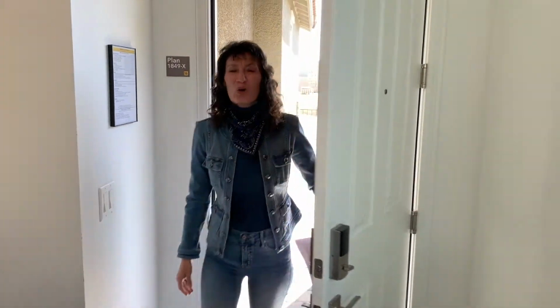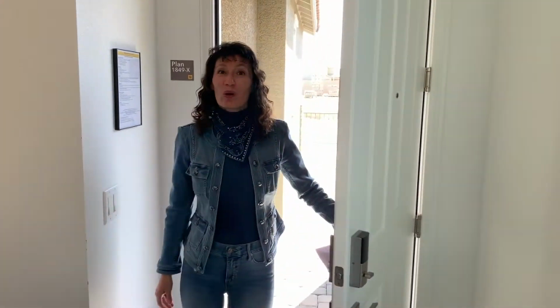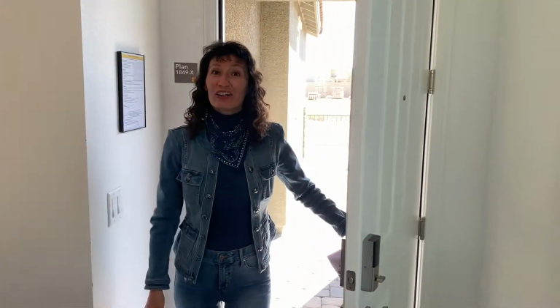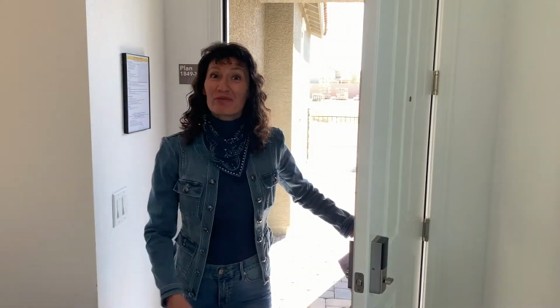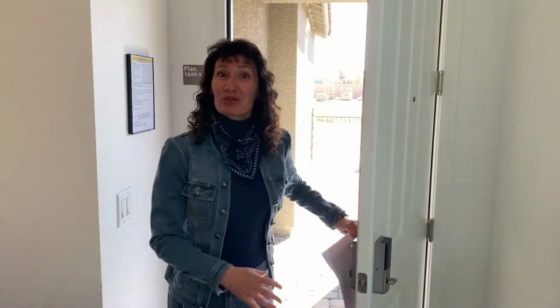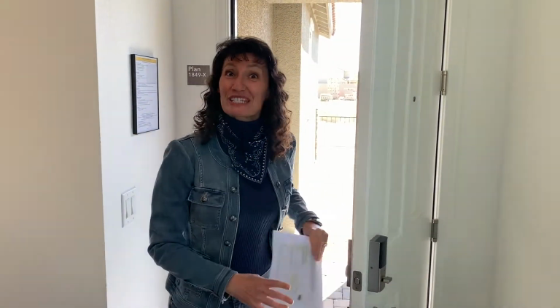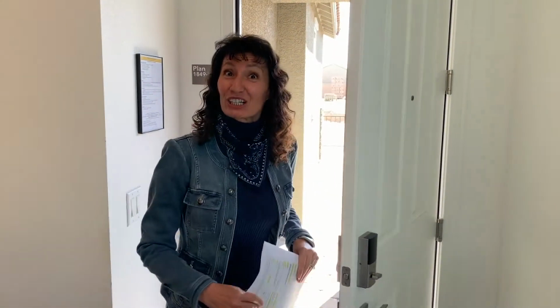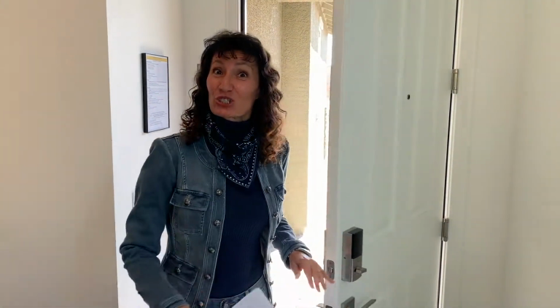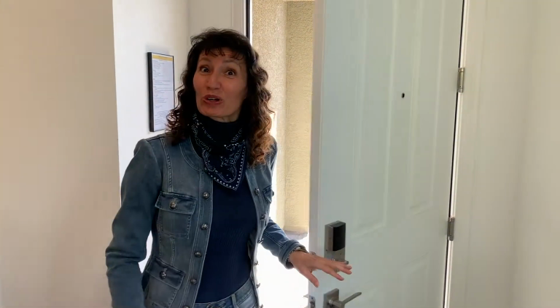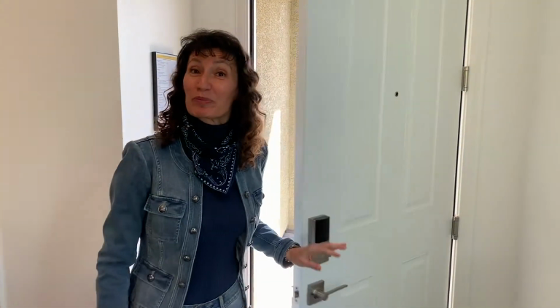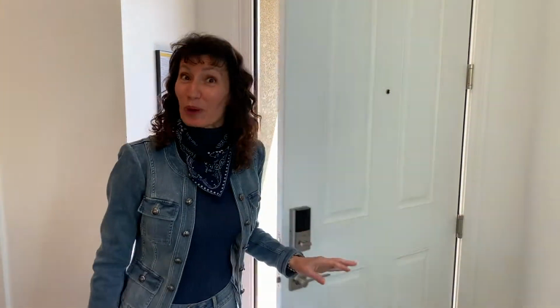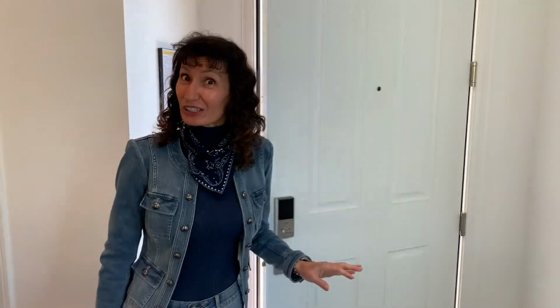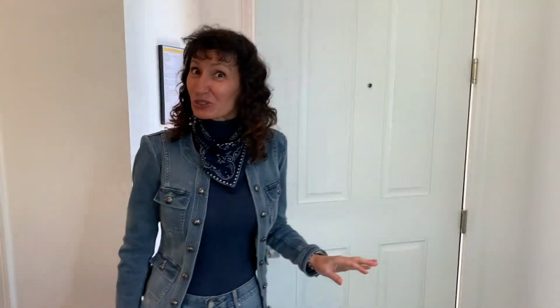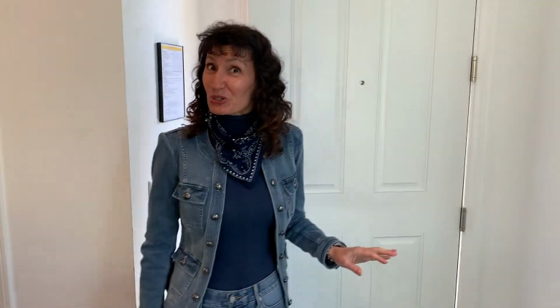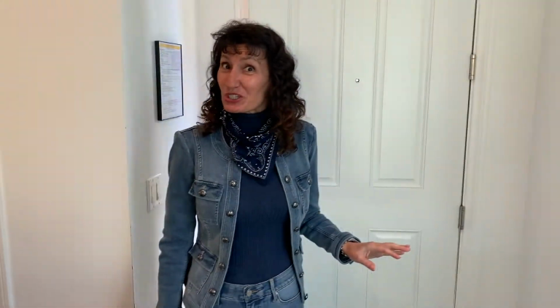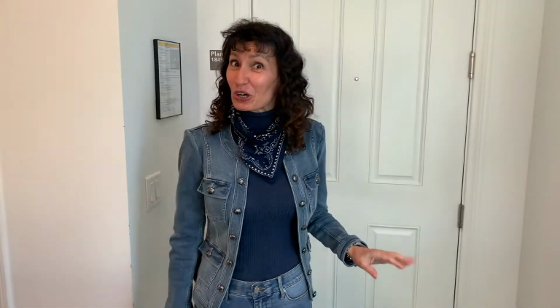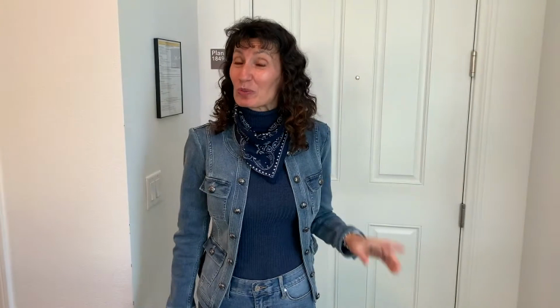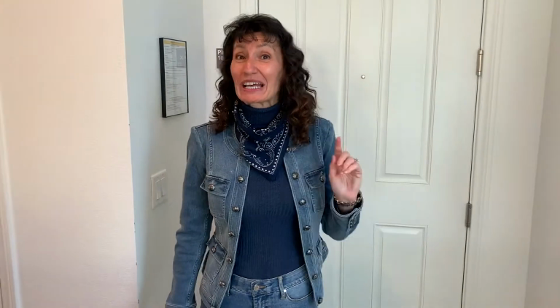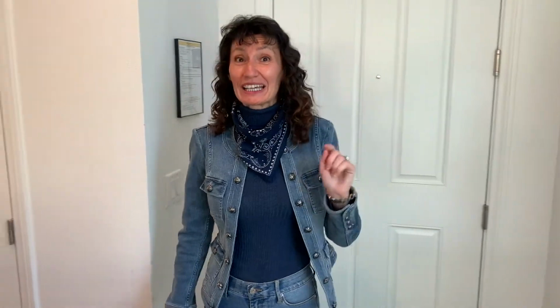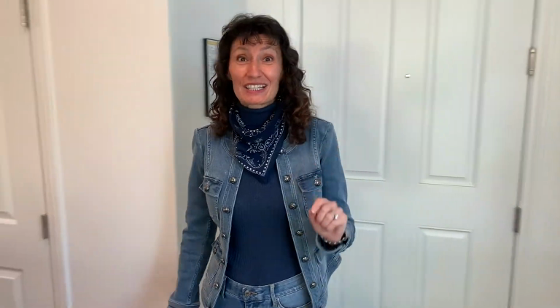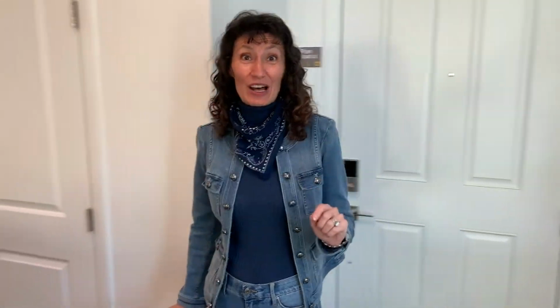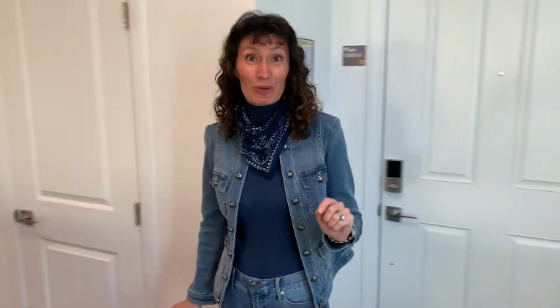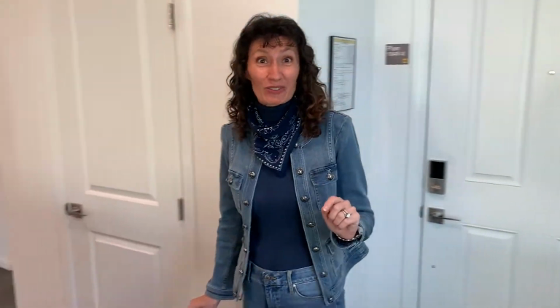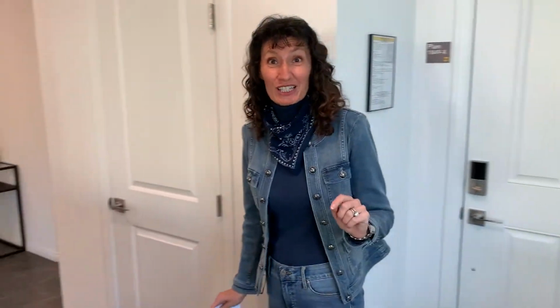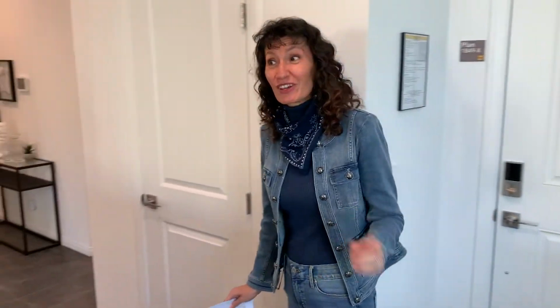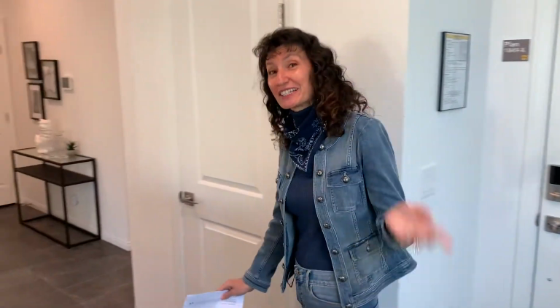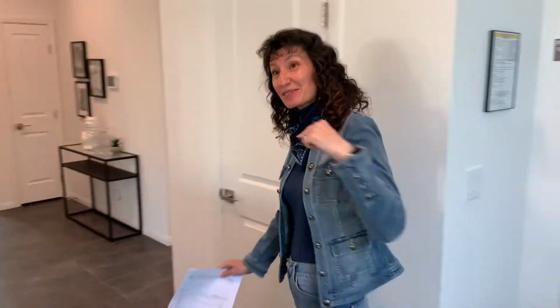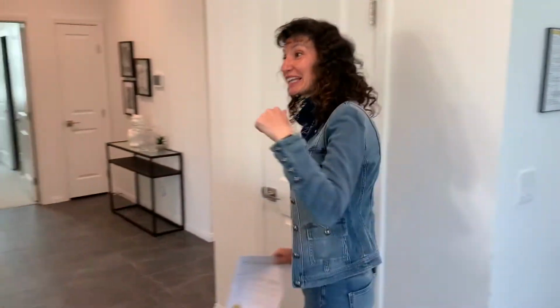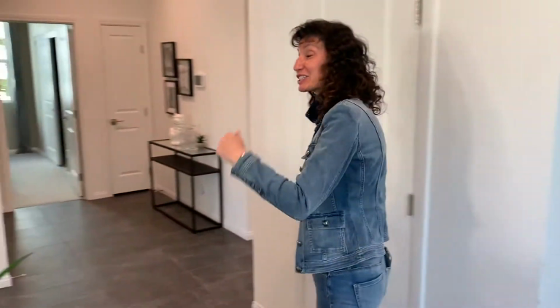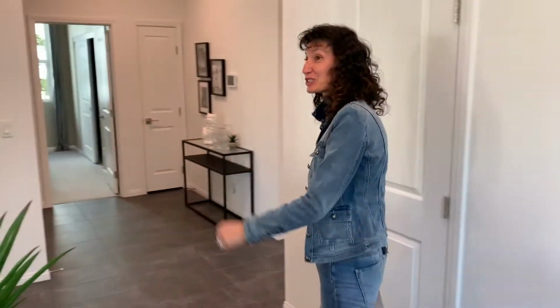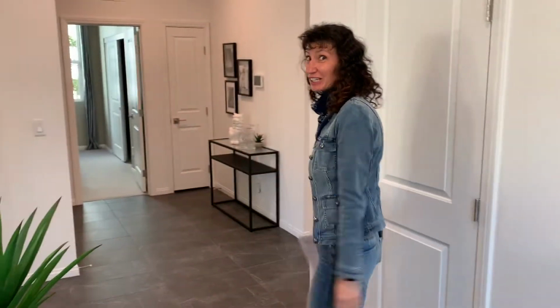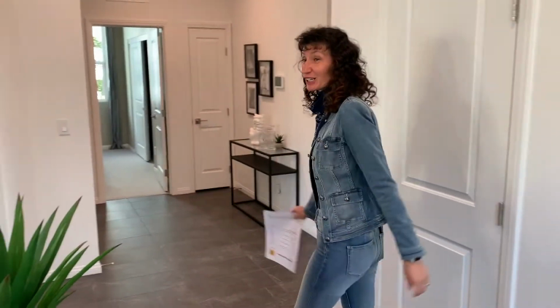Welcome to a single-story, brand new construction home in the south part of Las Vegas. Let's go take a look.